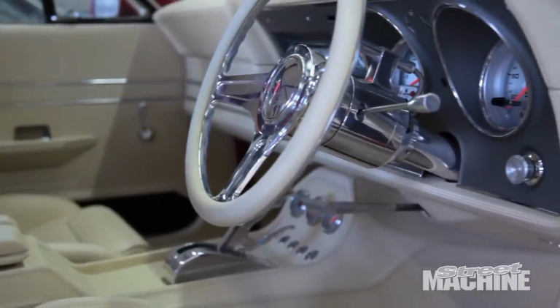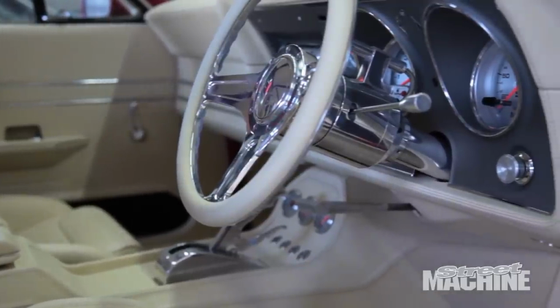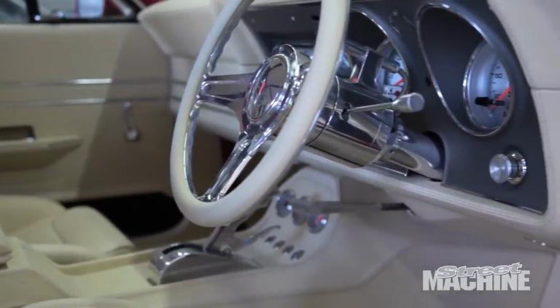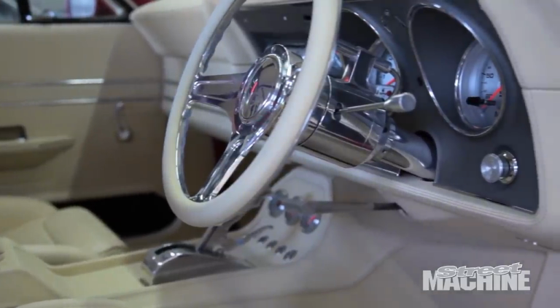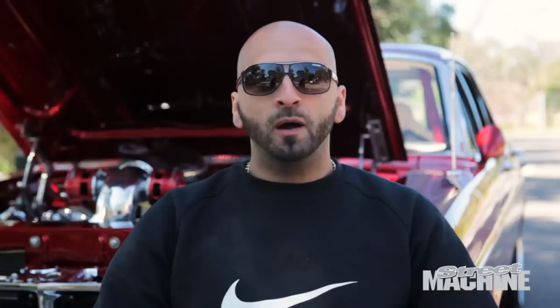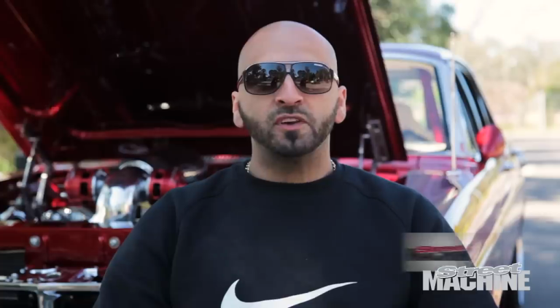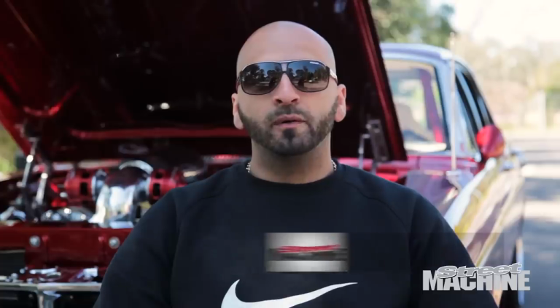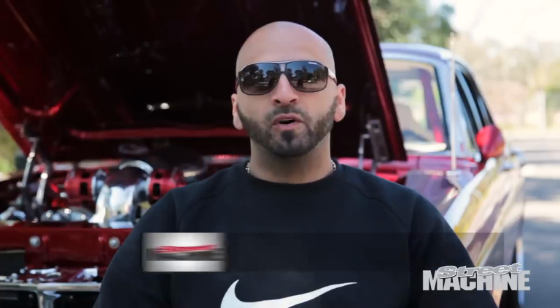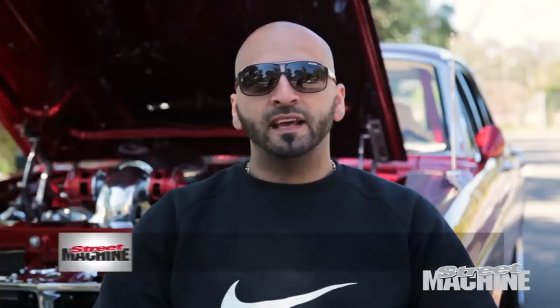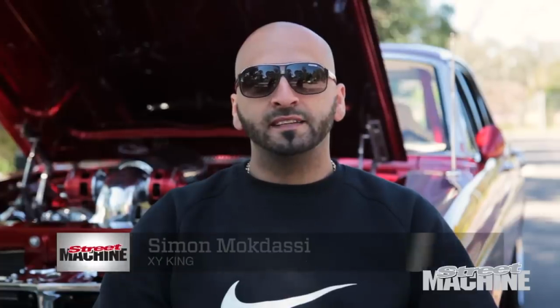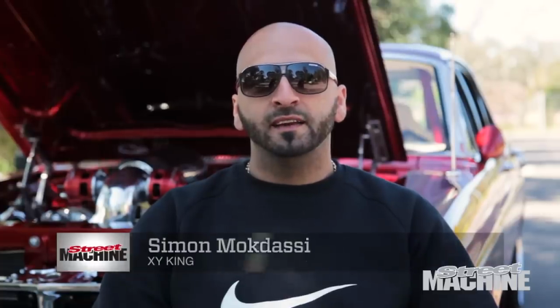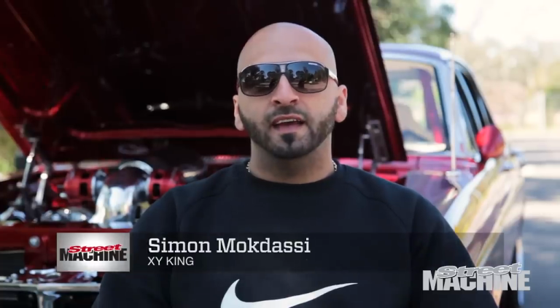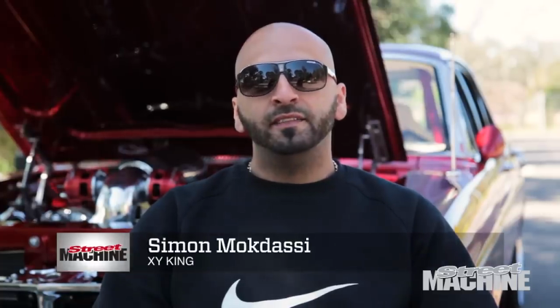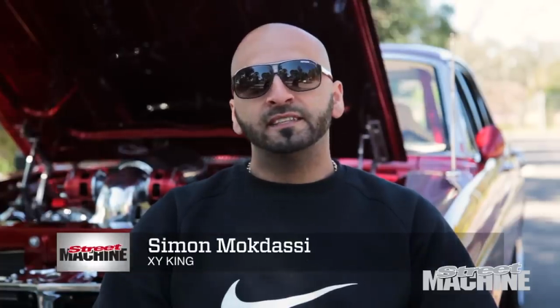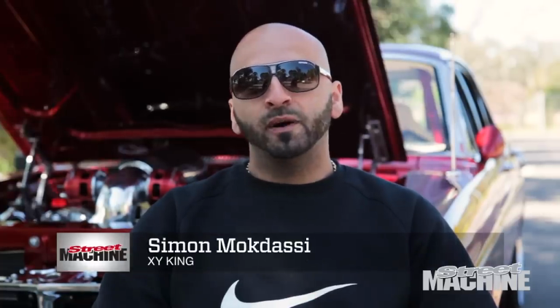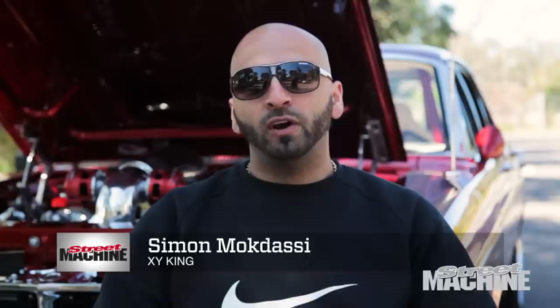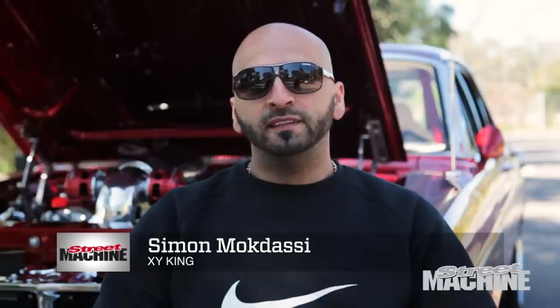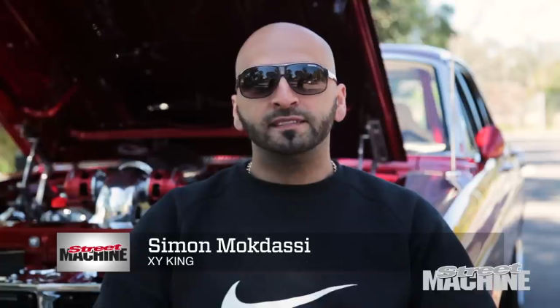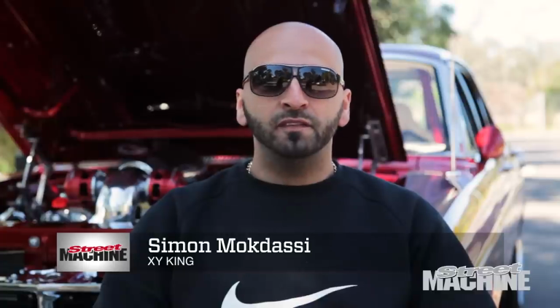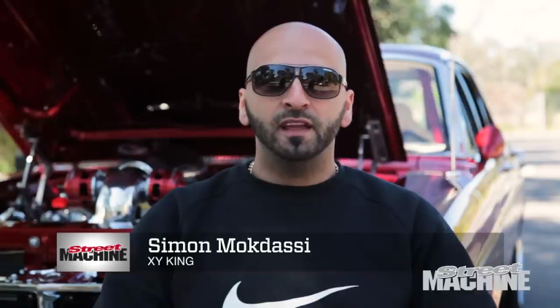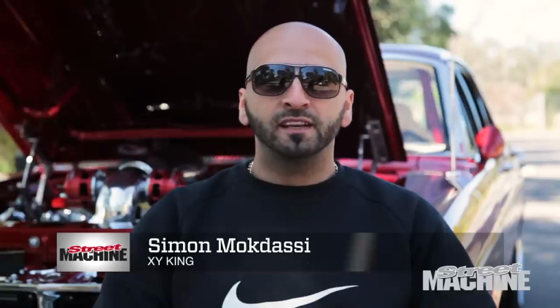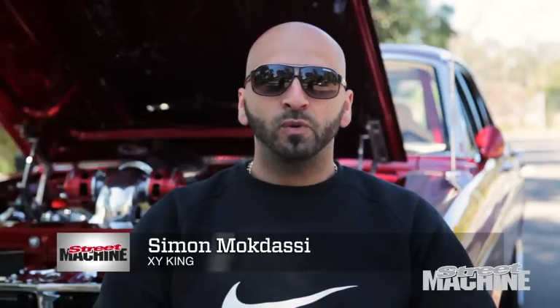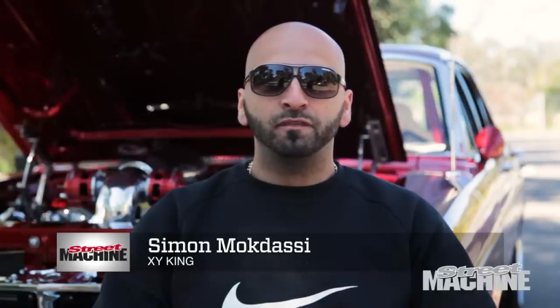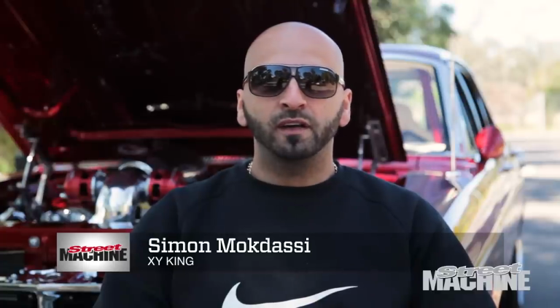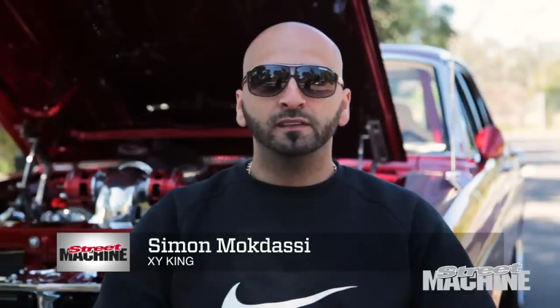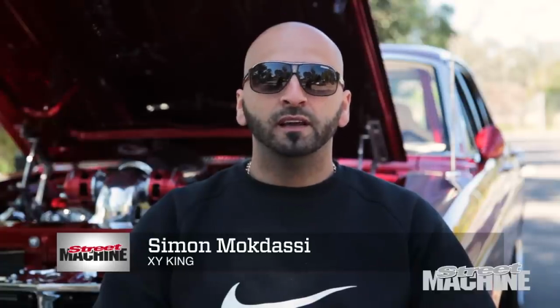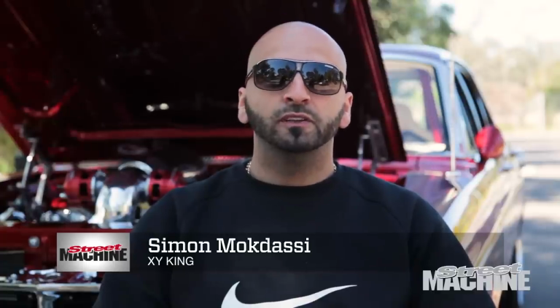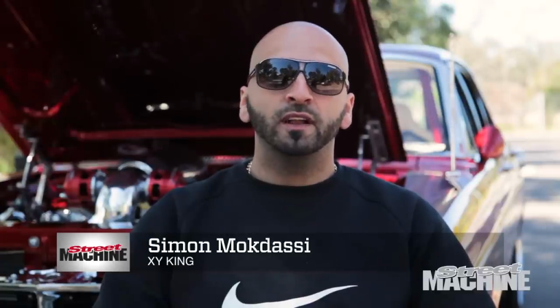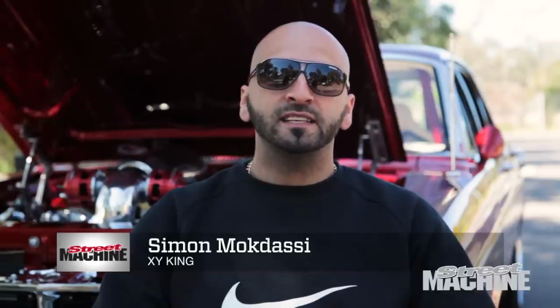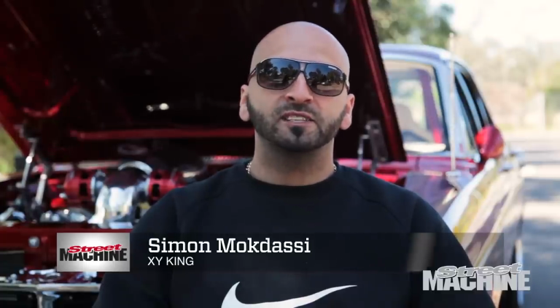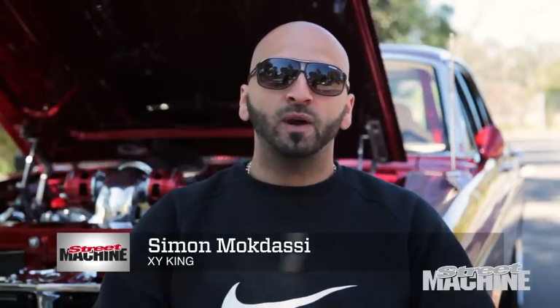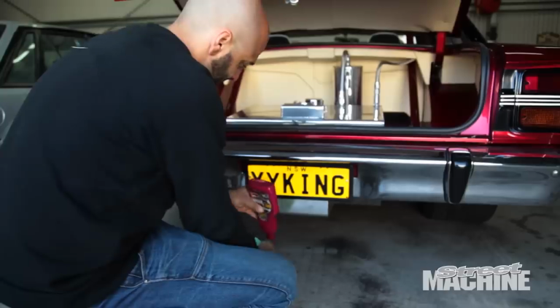I'm Simon Mokdasi and this is my 1970 XY Falcon, known as XY King.